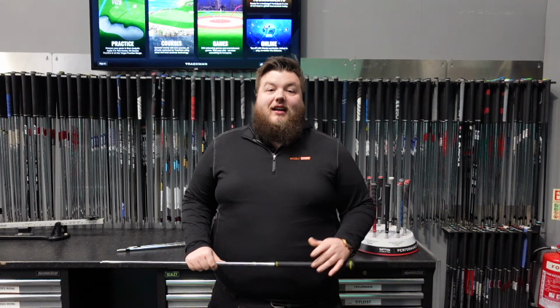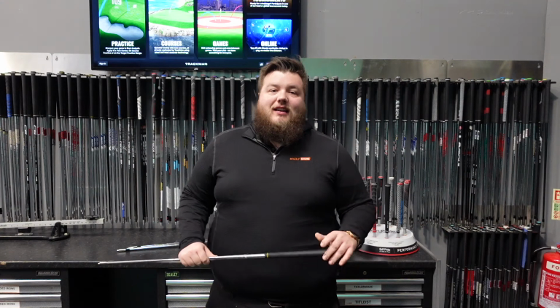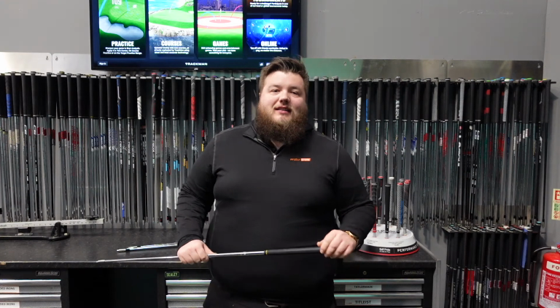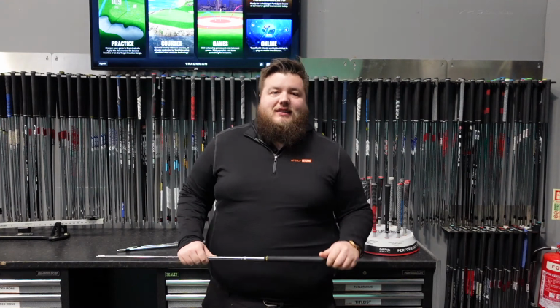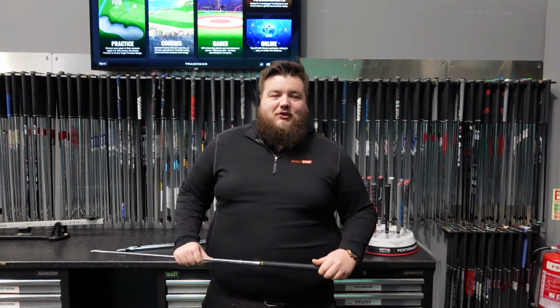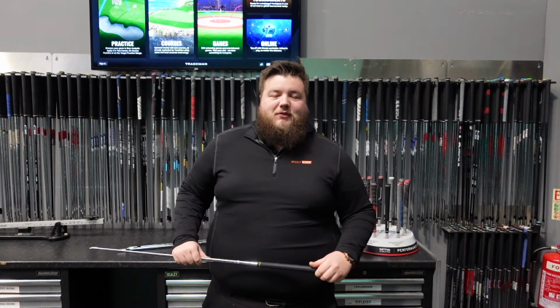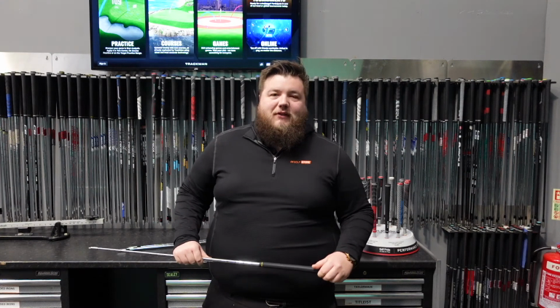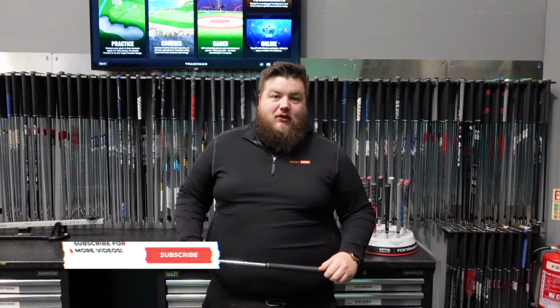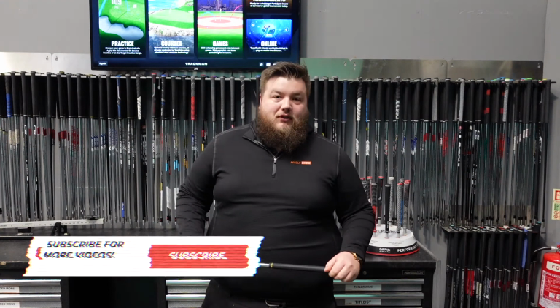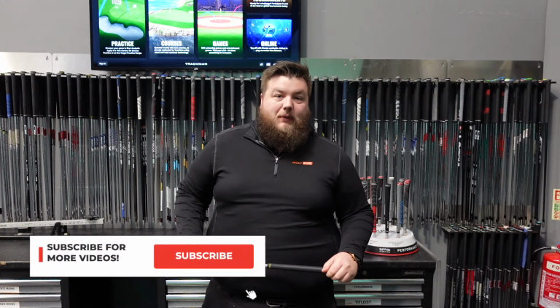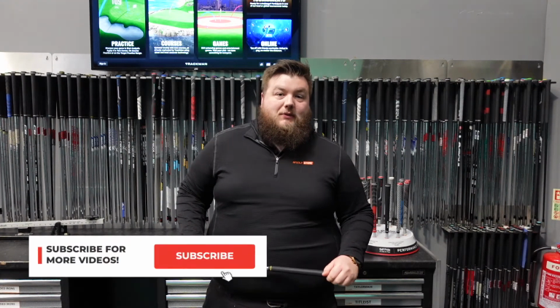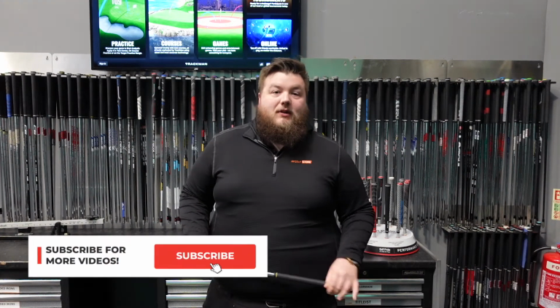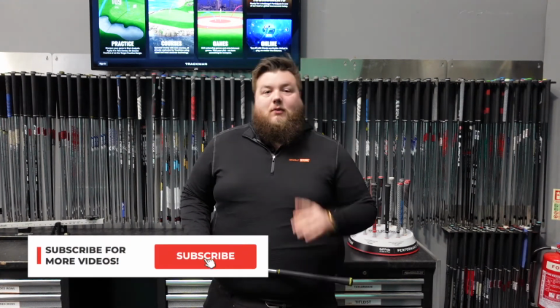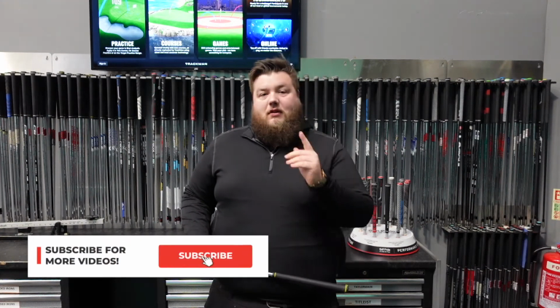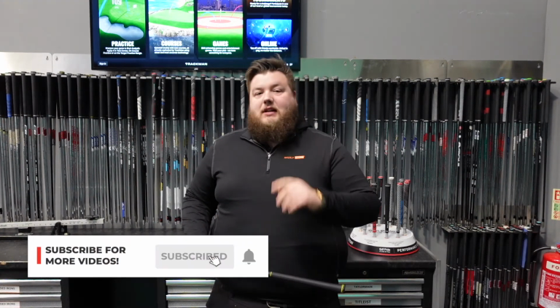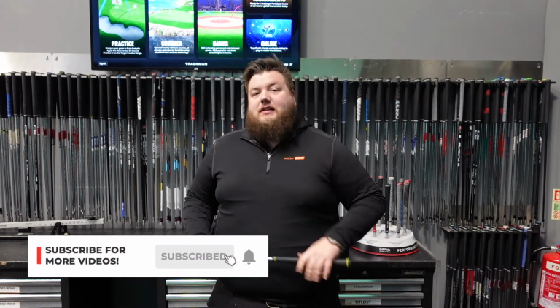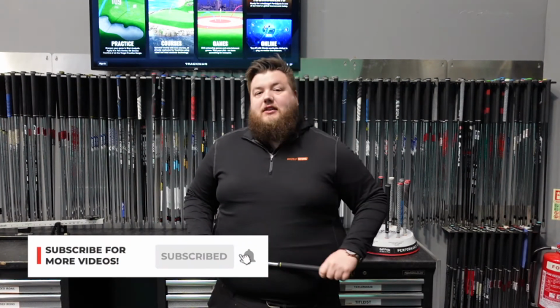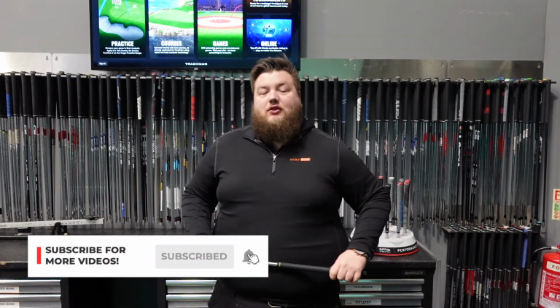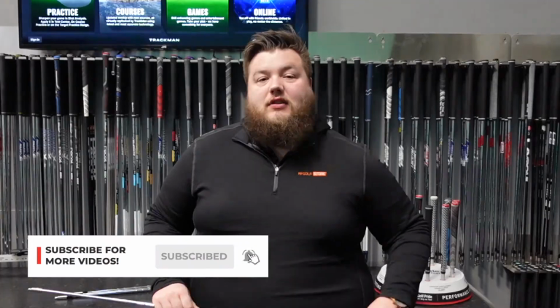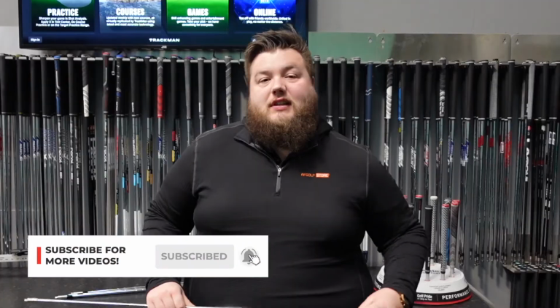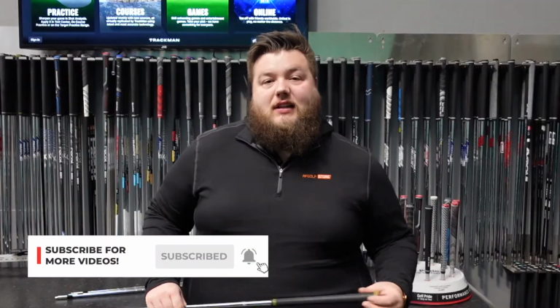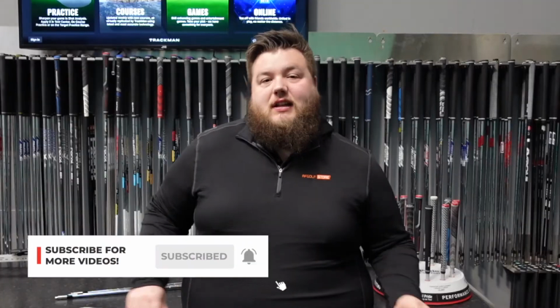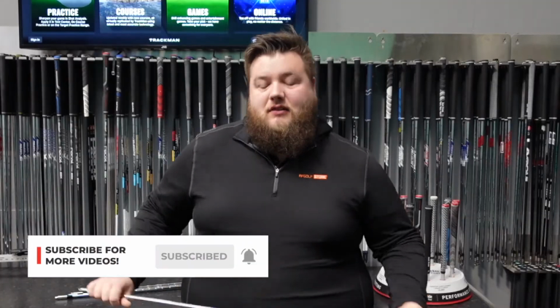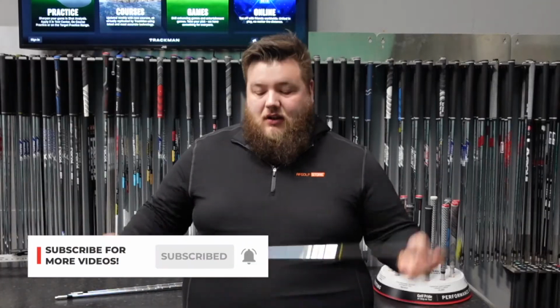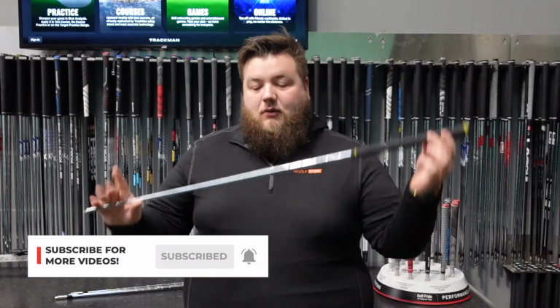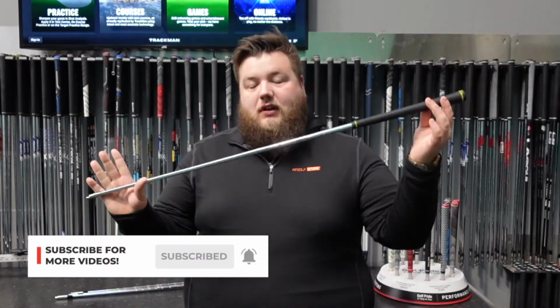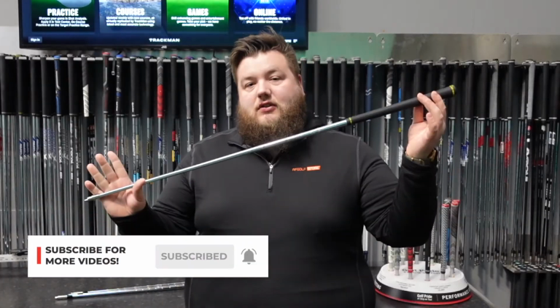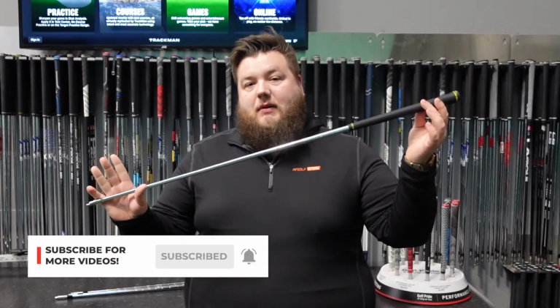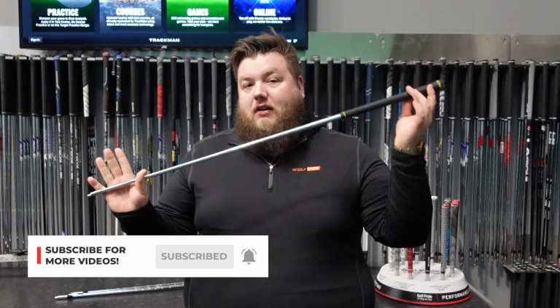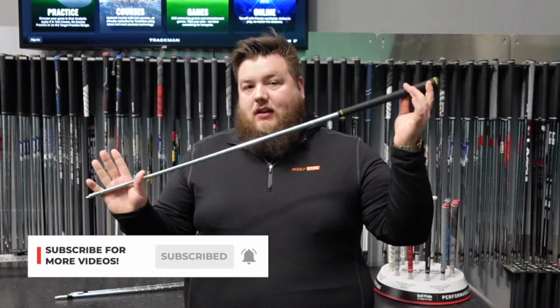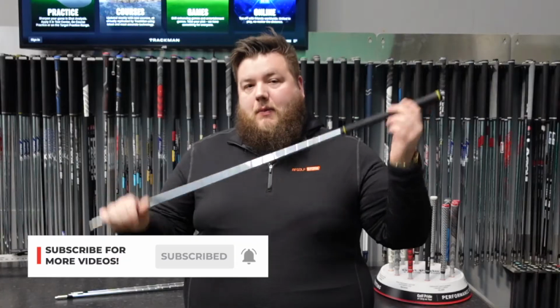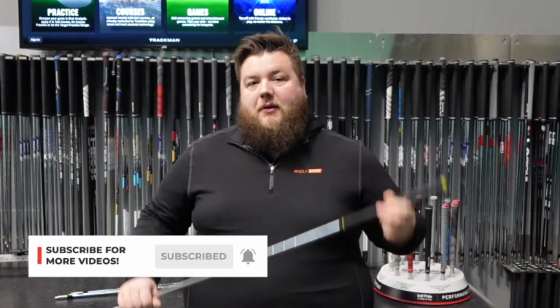Hi there, this is Lewis from AF Golf Store Peterborough. Welcome back to Tech Talk. Today's lesson, we're going to talk about Nippon.